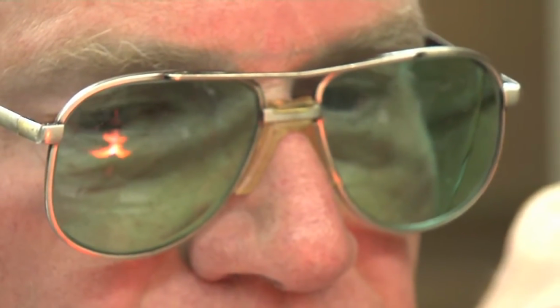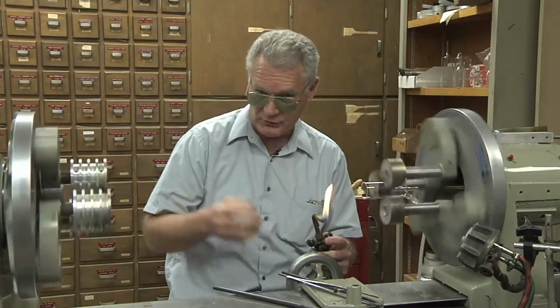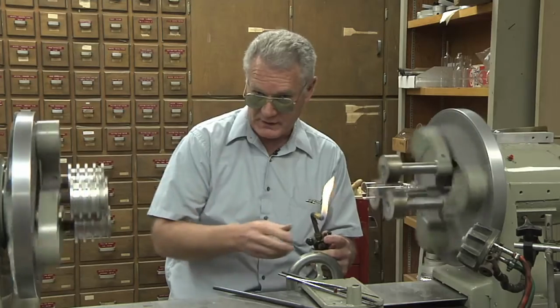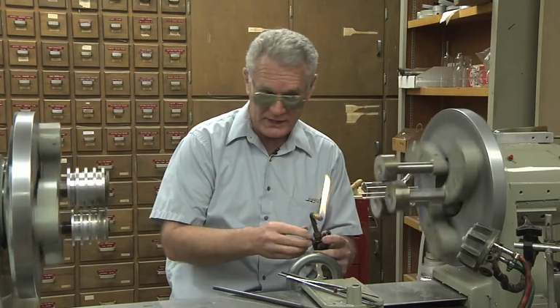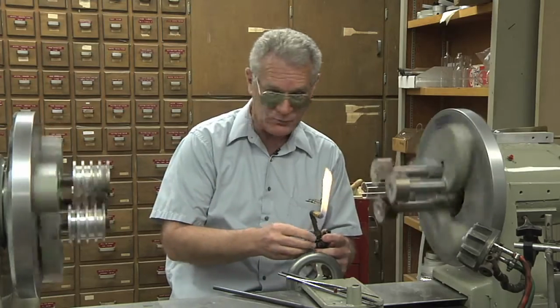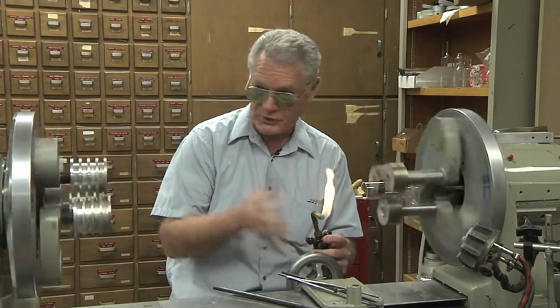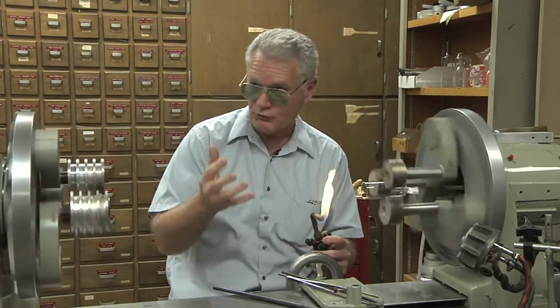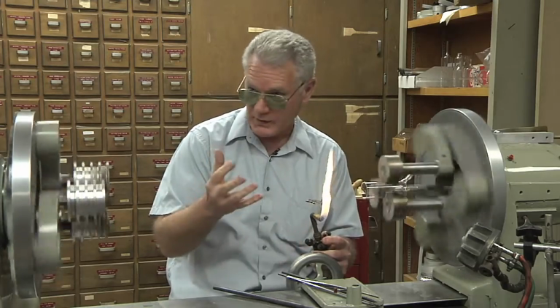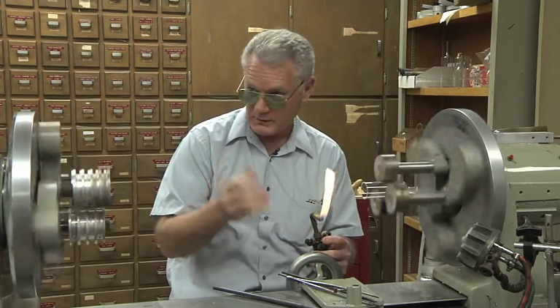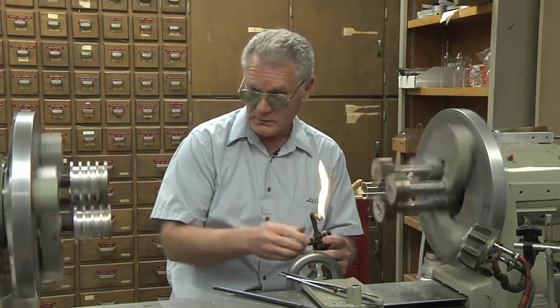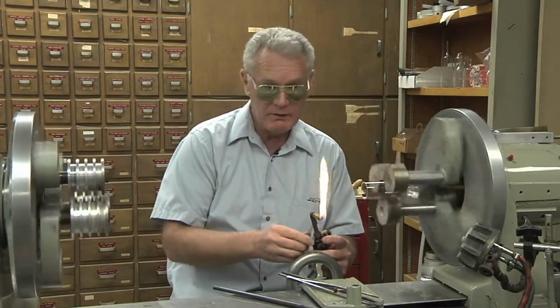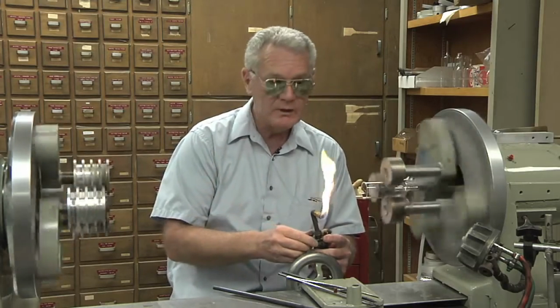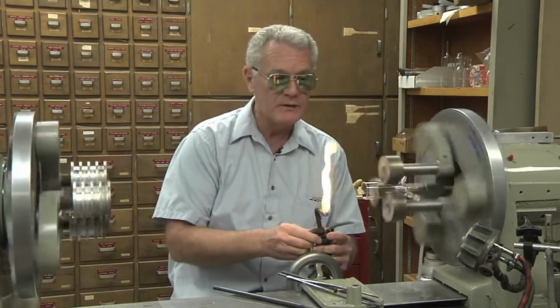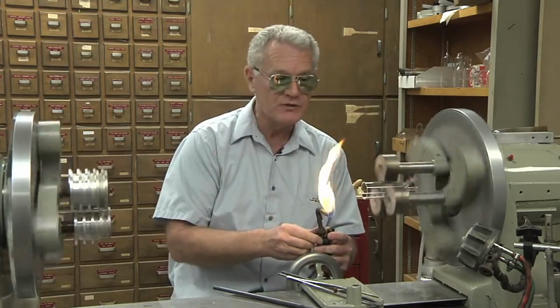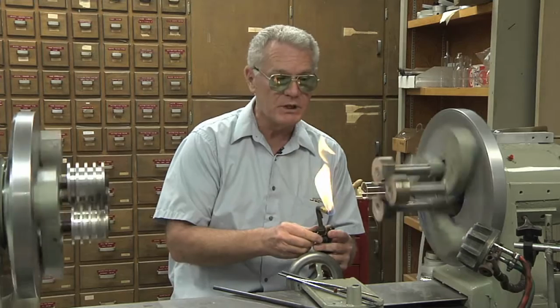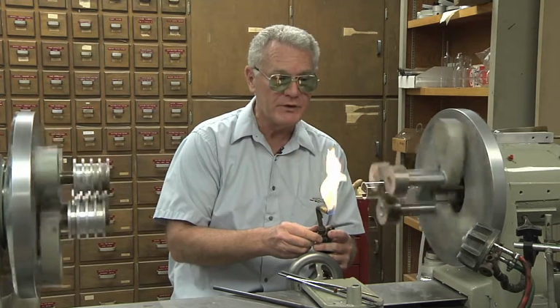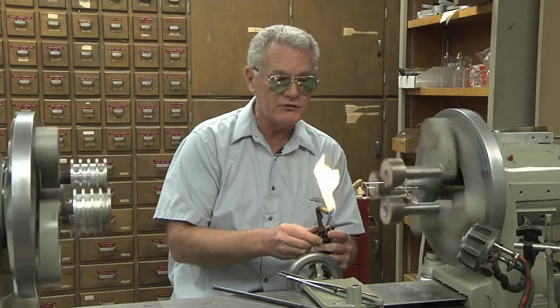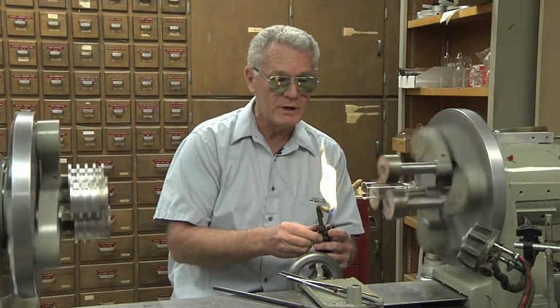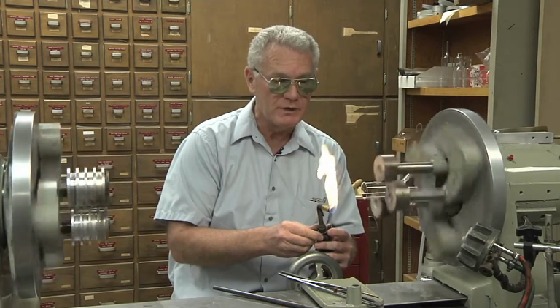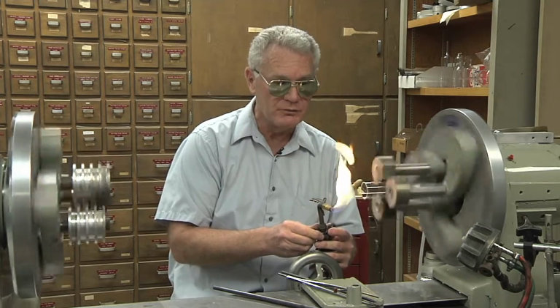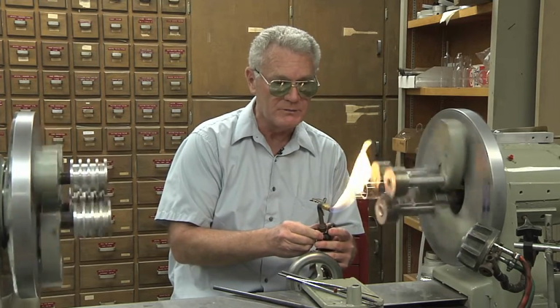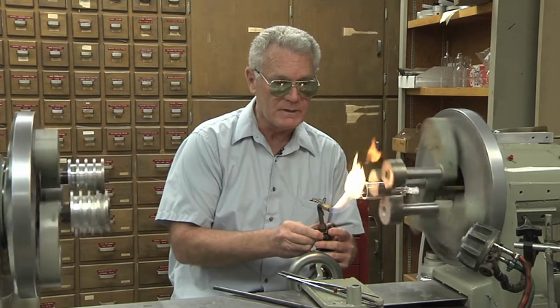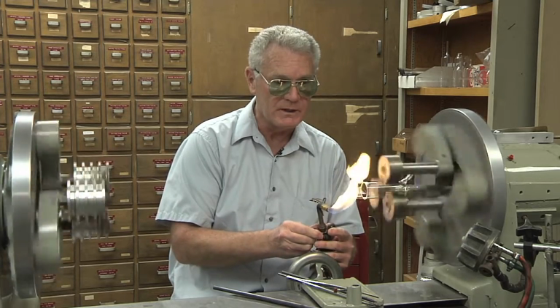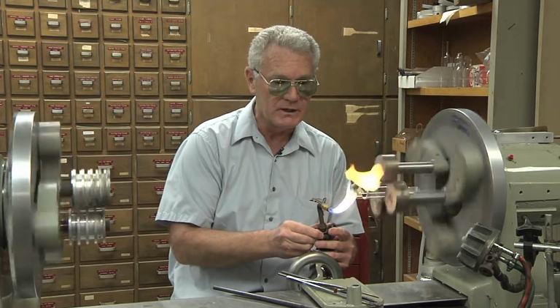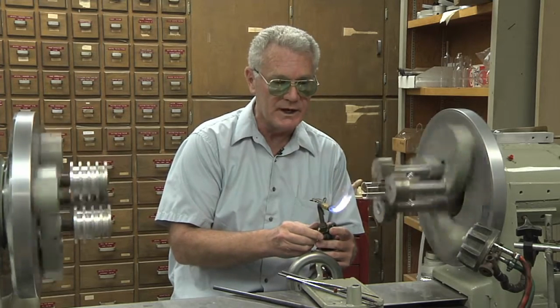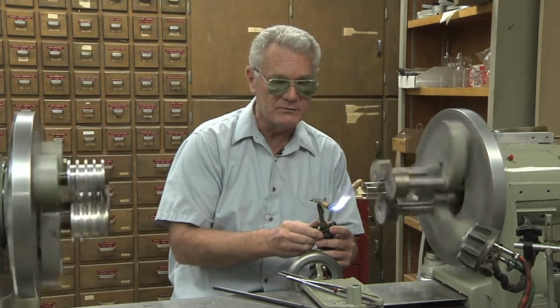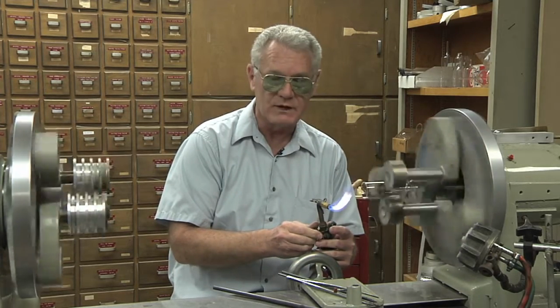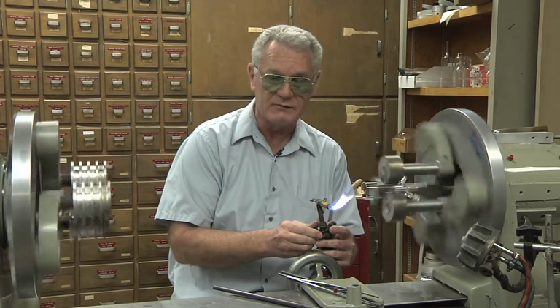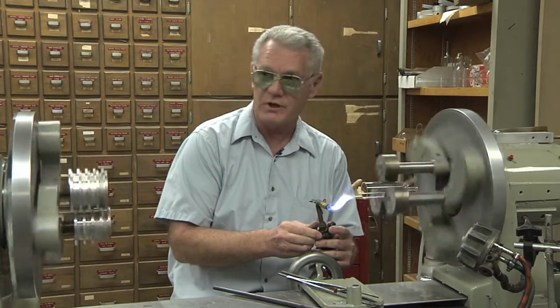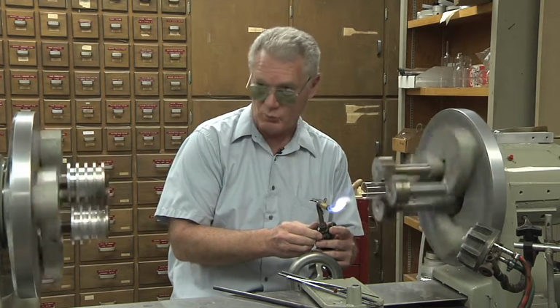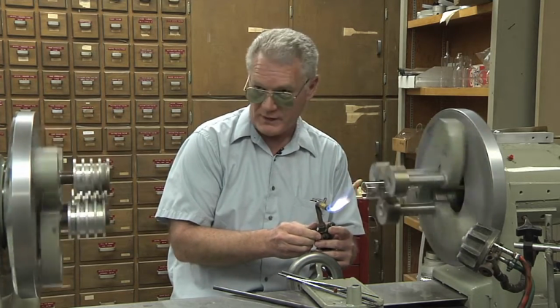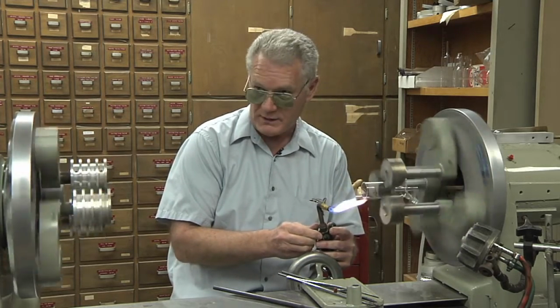So then I ask them, 'What are you doing?' And they explain their experiment to me, and I can kind of tell them what they need.